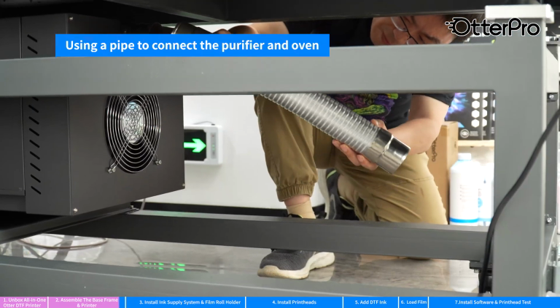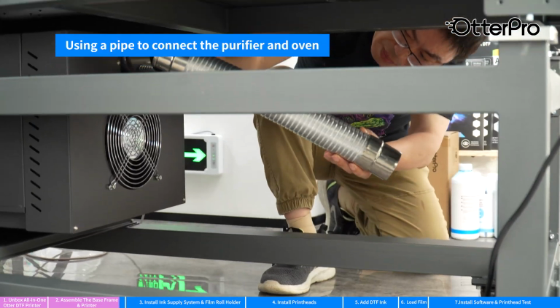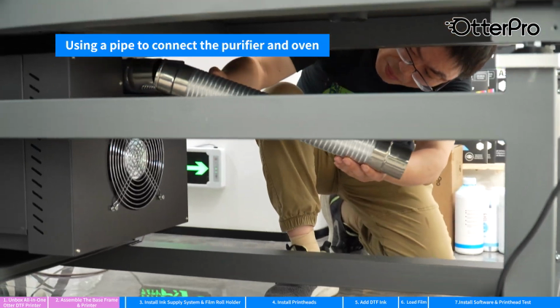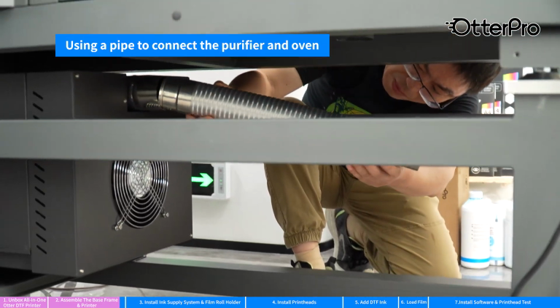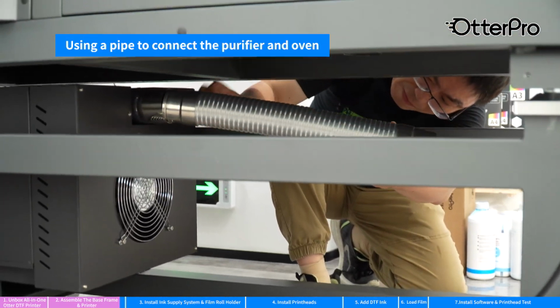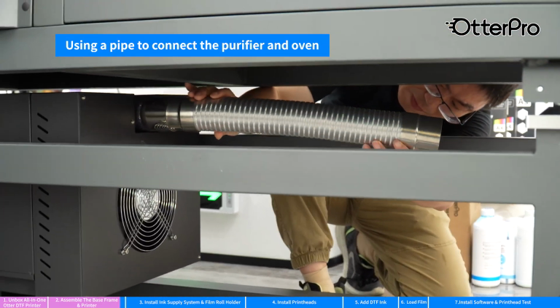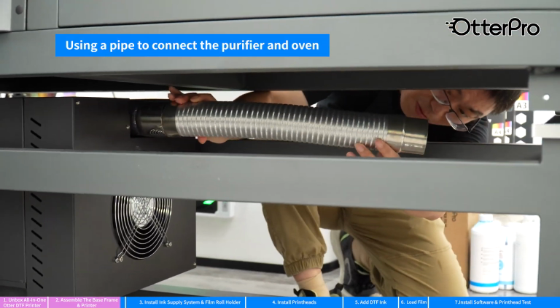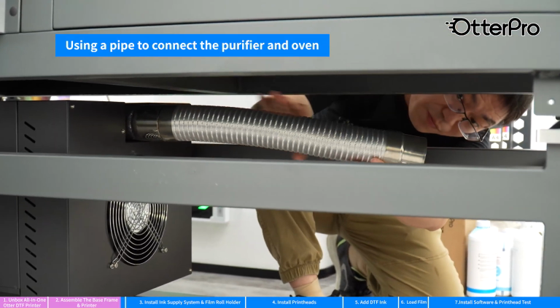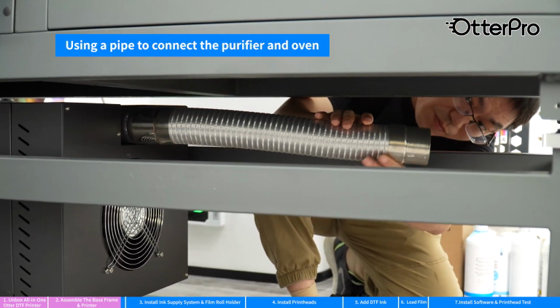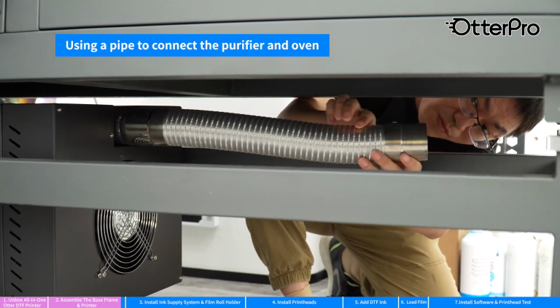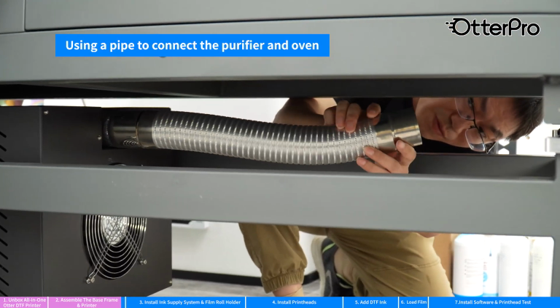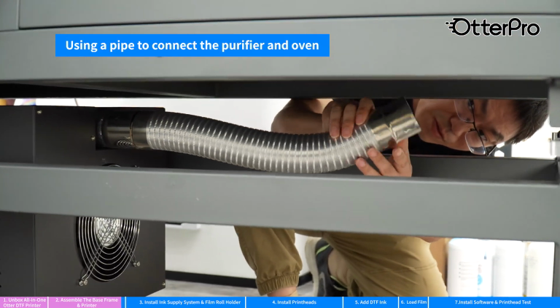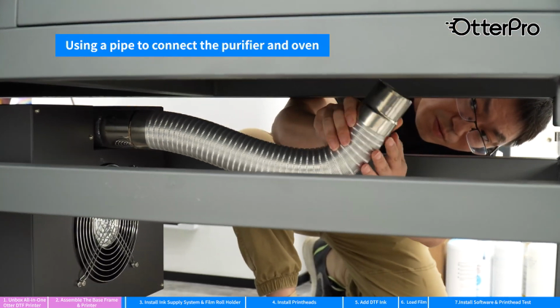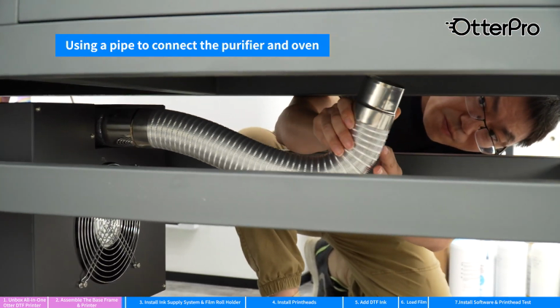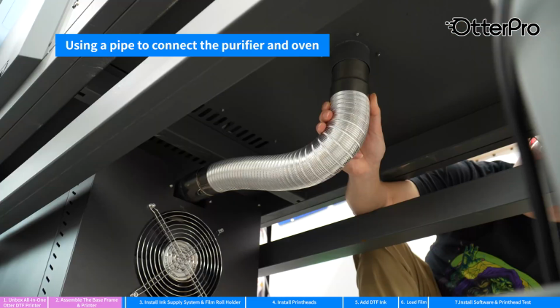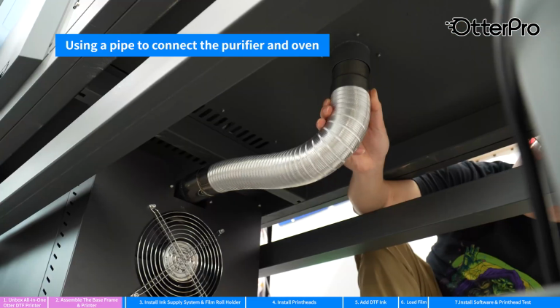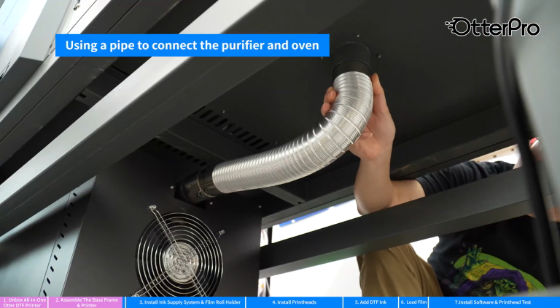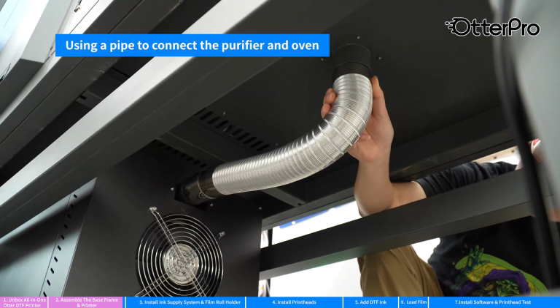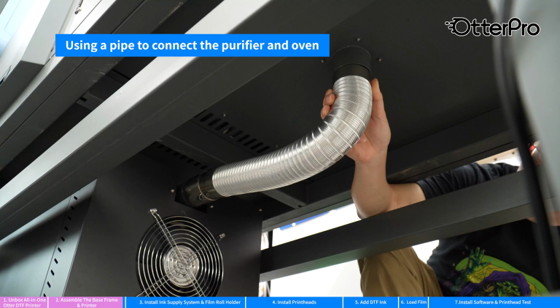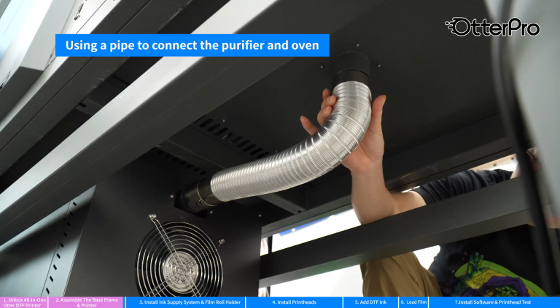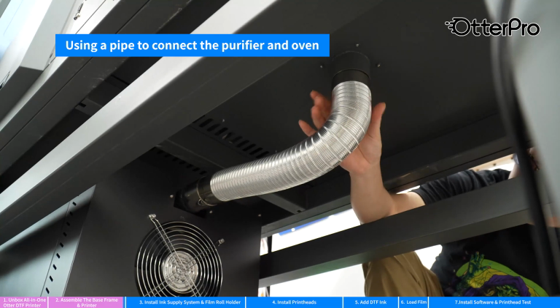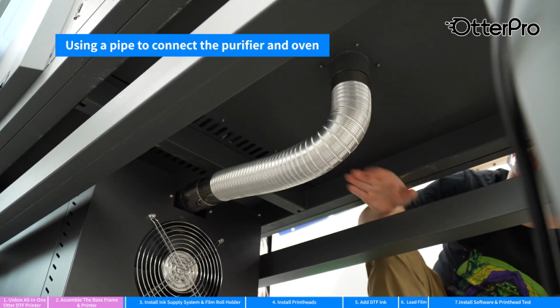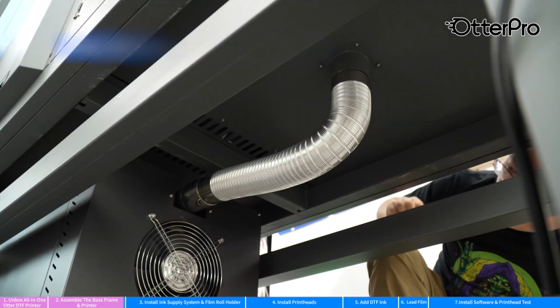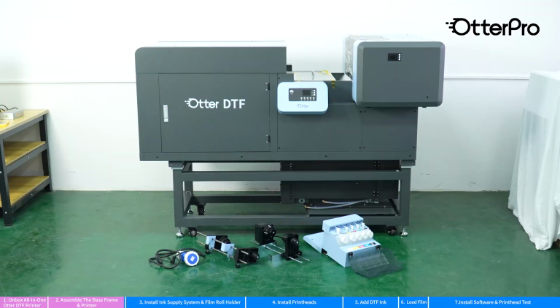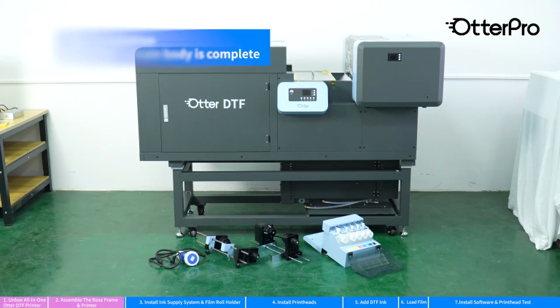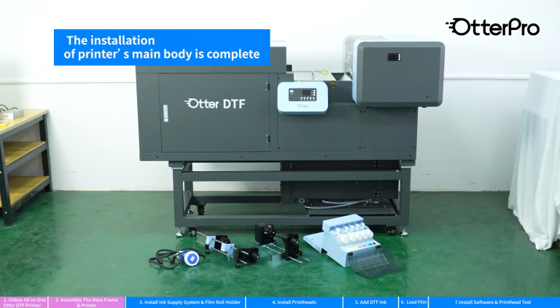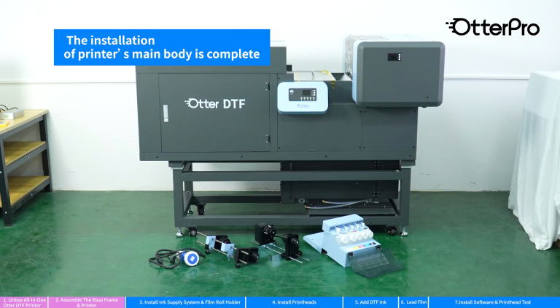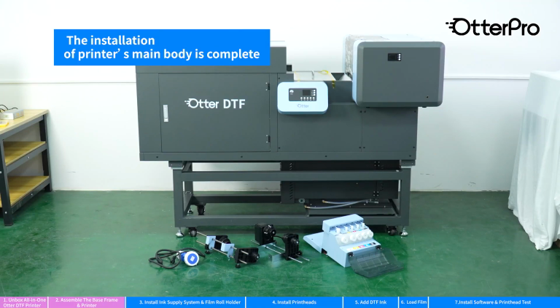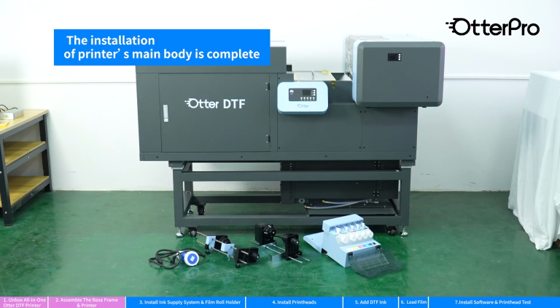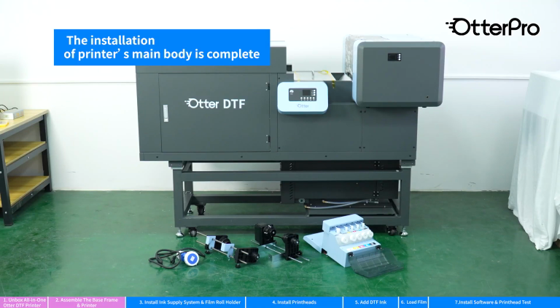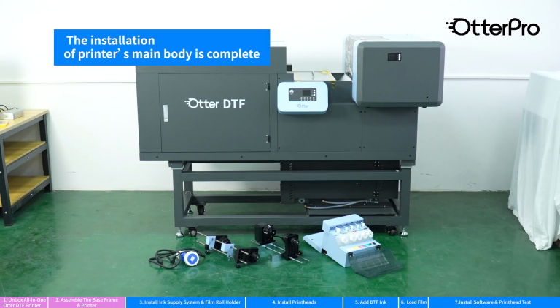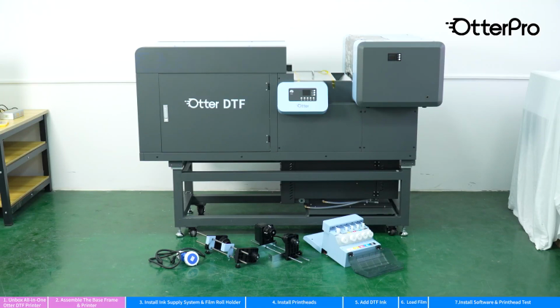Using a pipe to connect the purifier and oven. The installation of the printer's main body is finished.